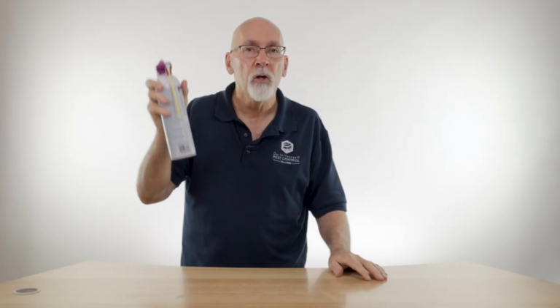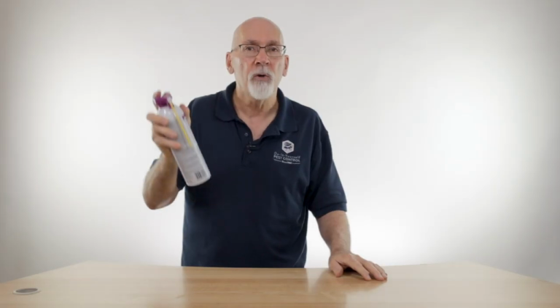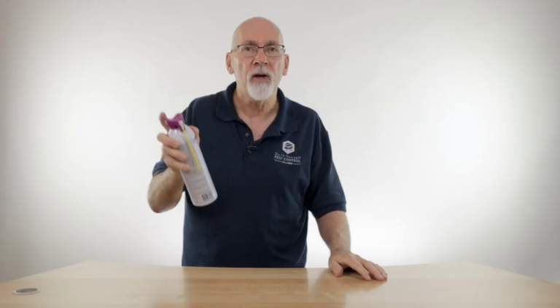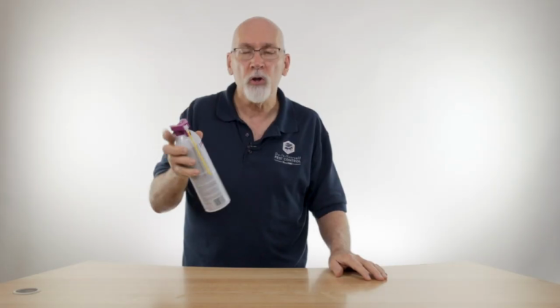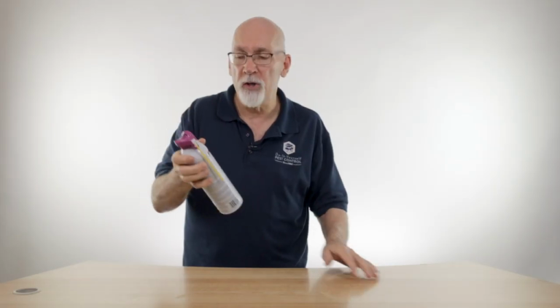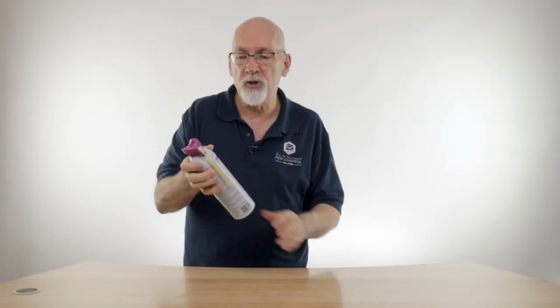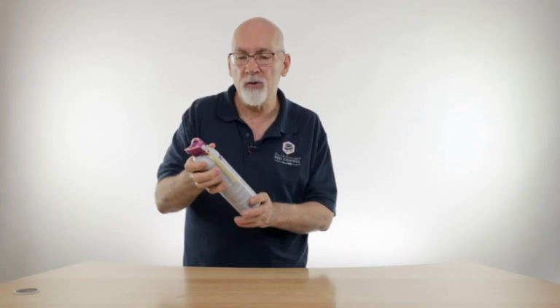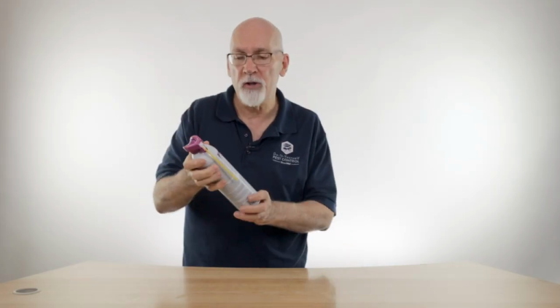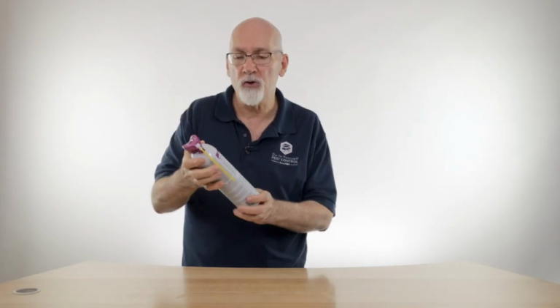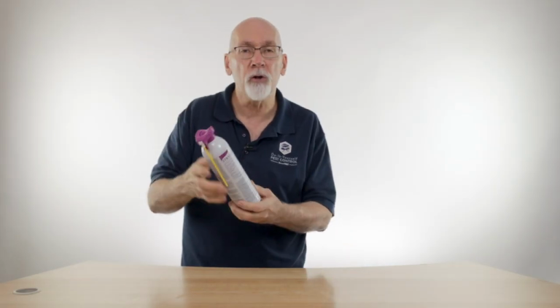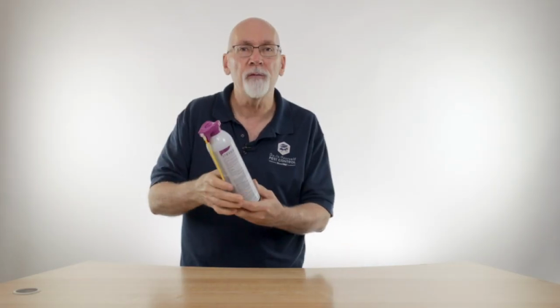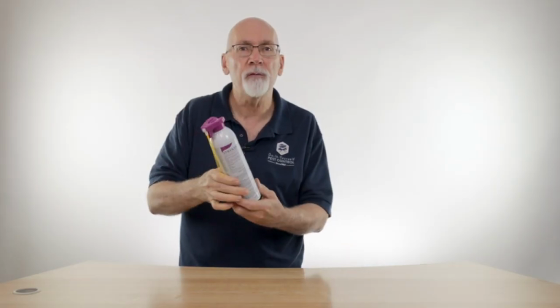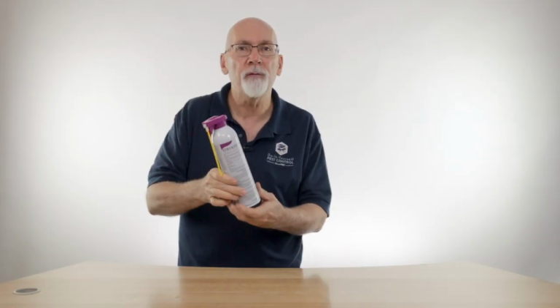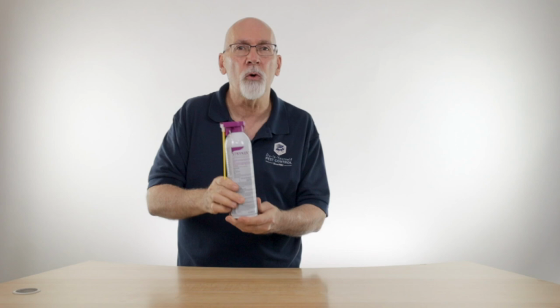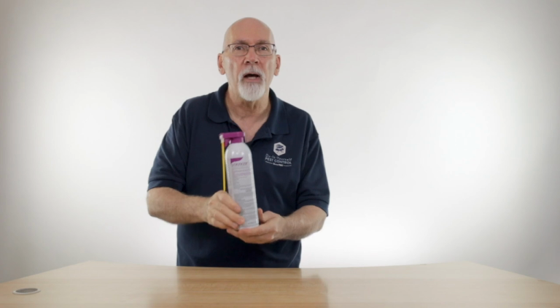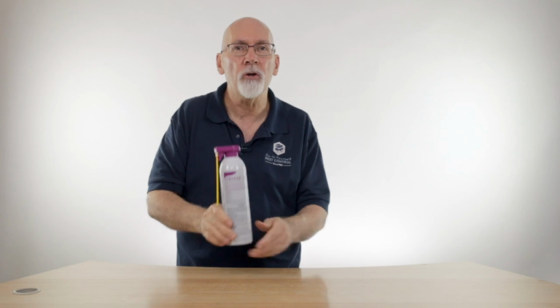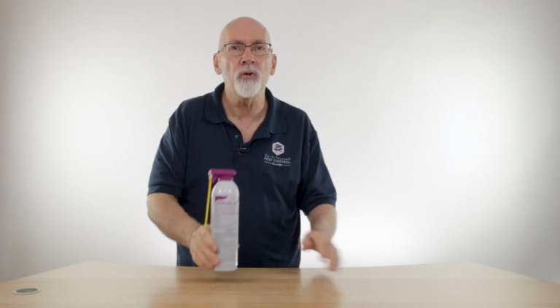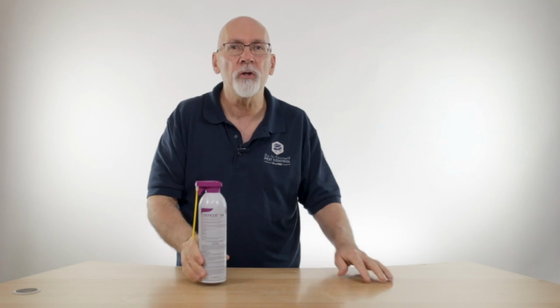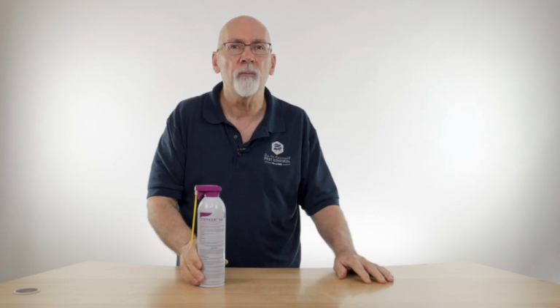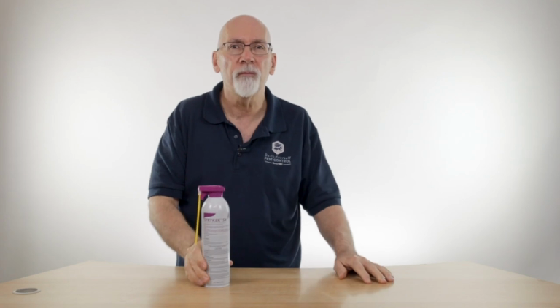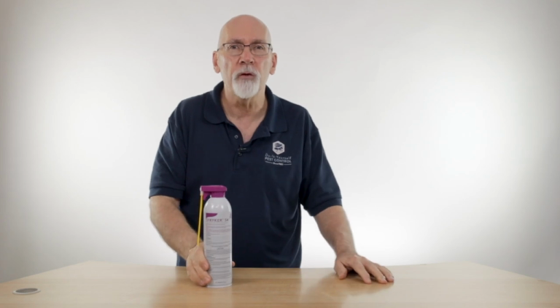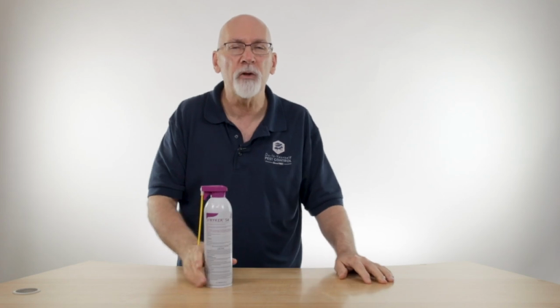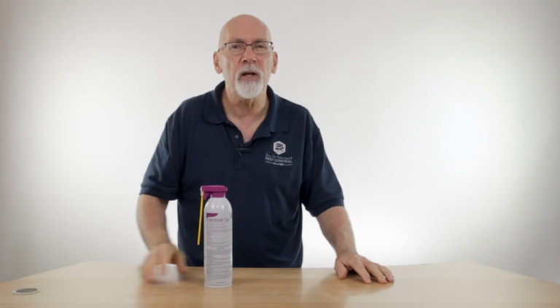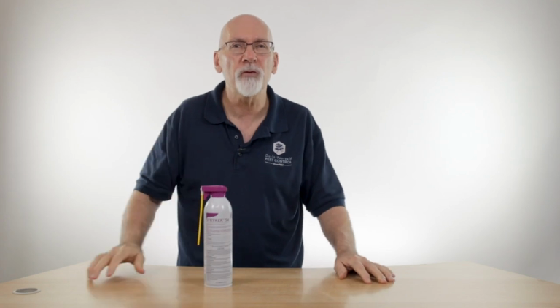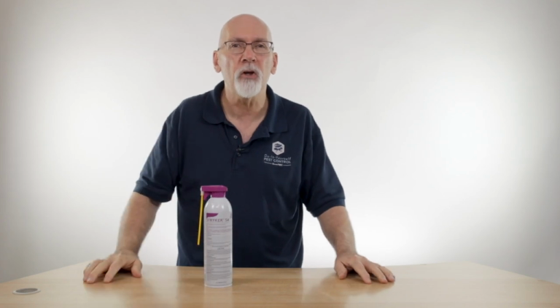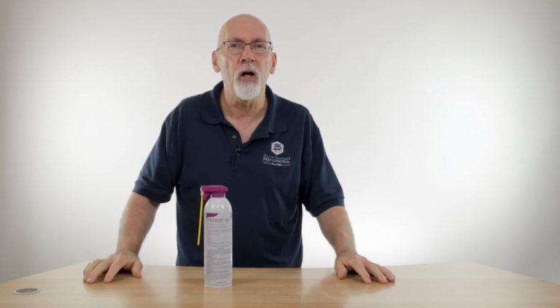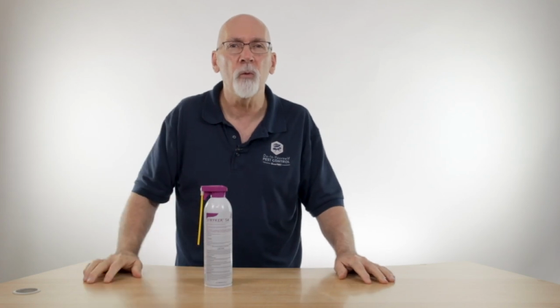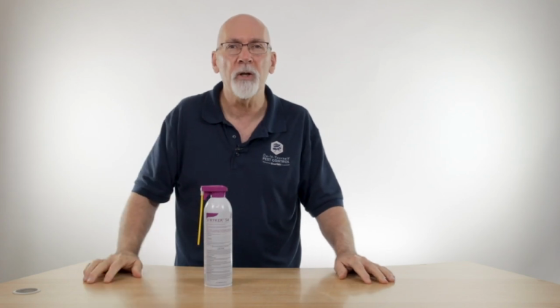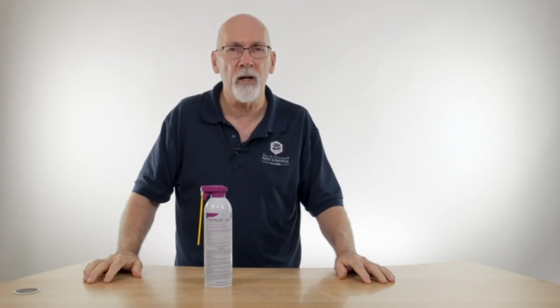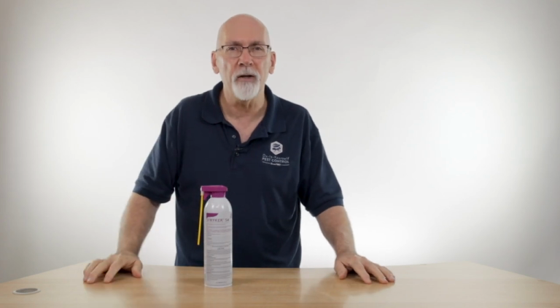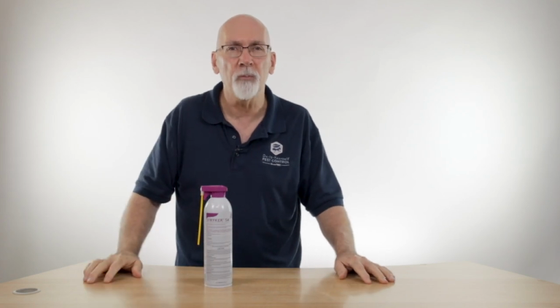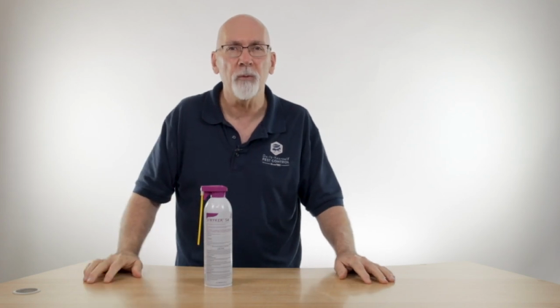If you have any questions about Stryker 54 or how to use it, feel free to give us a call. We'll be glad to help you.